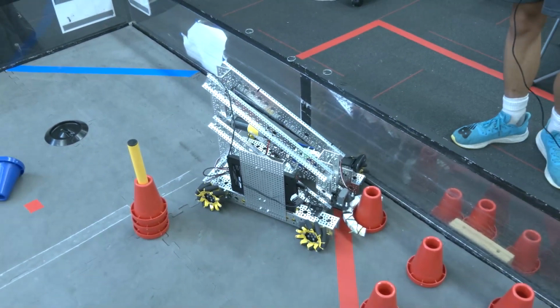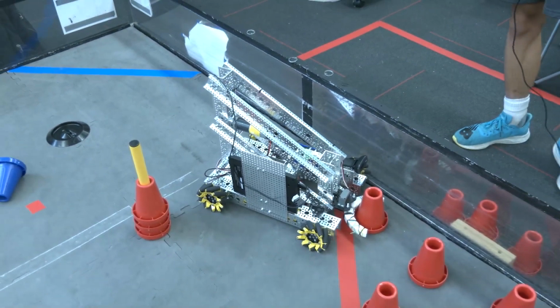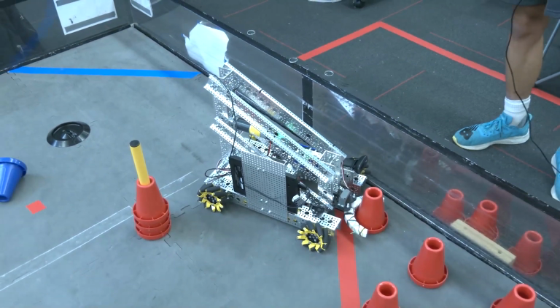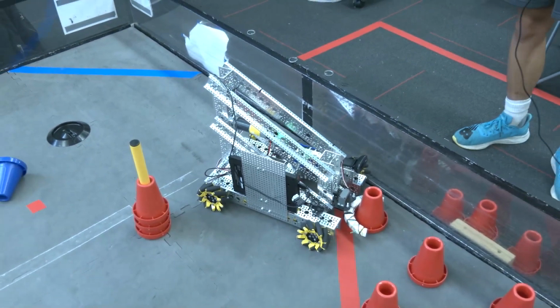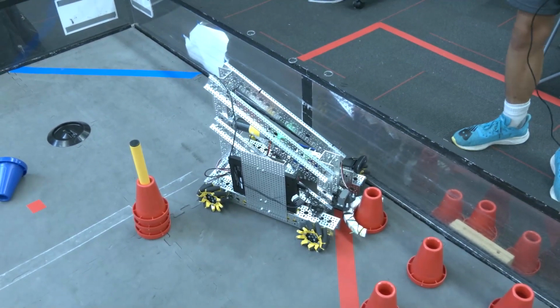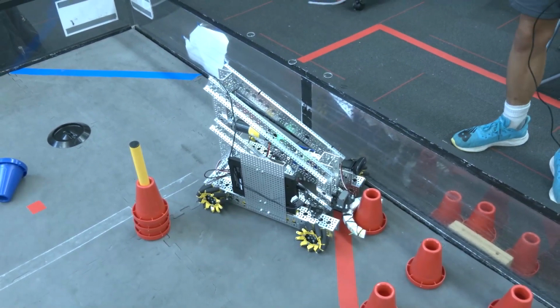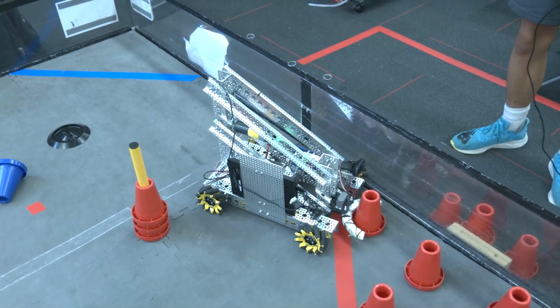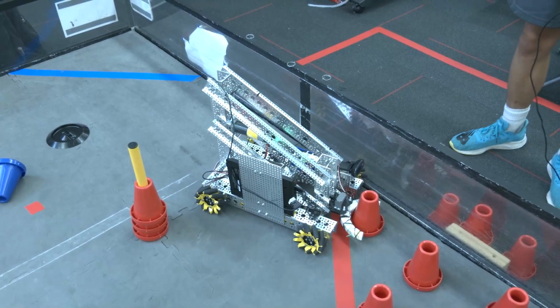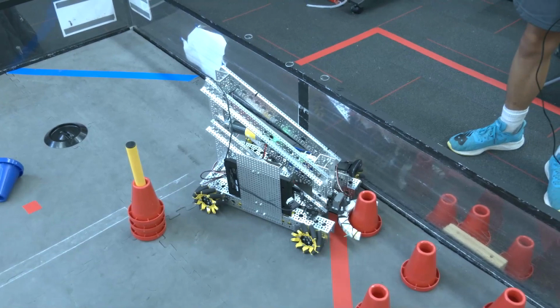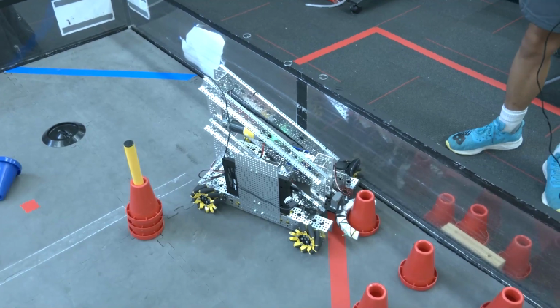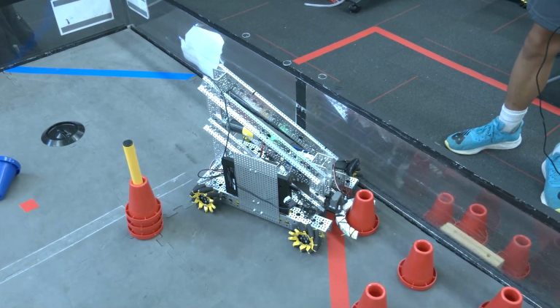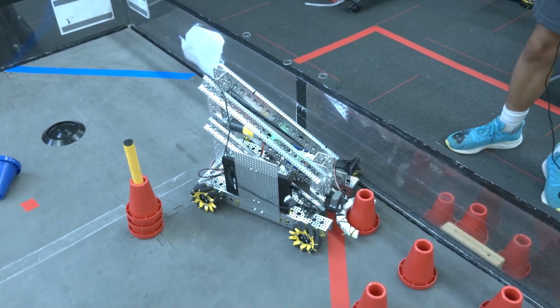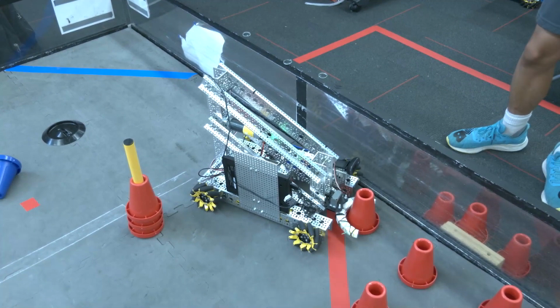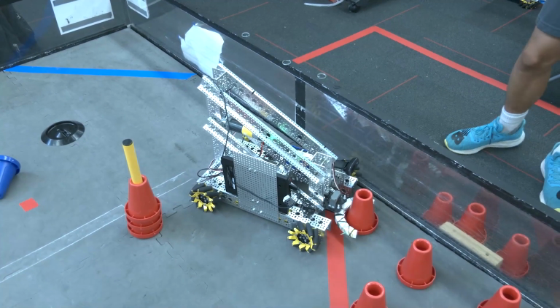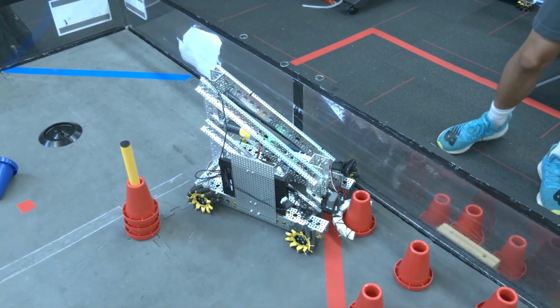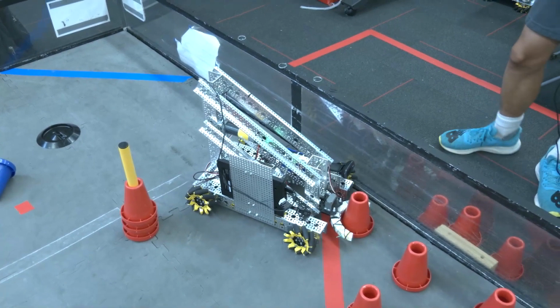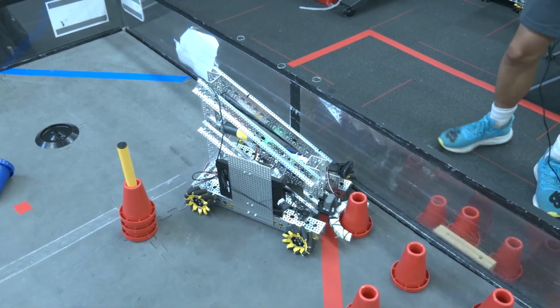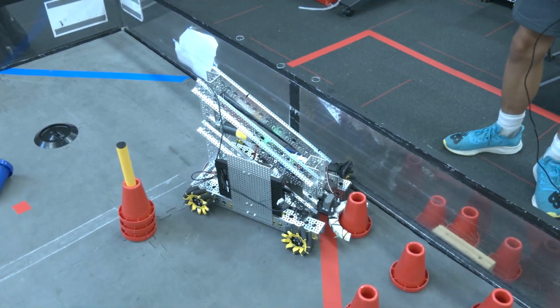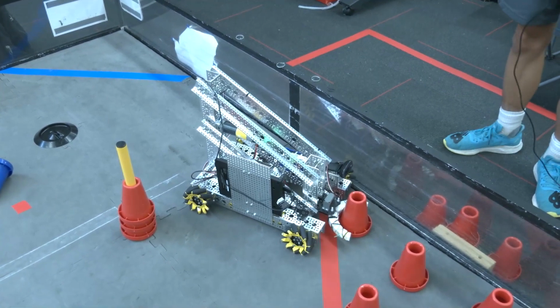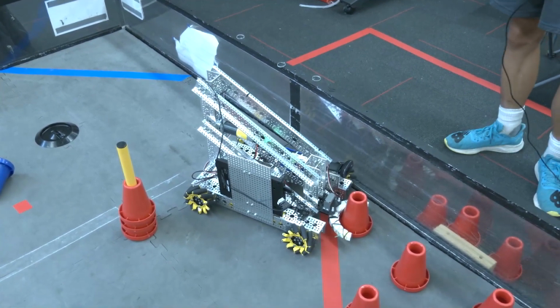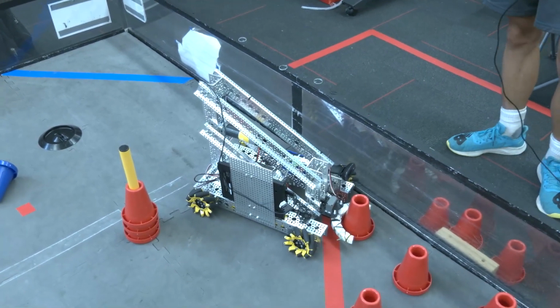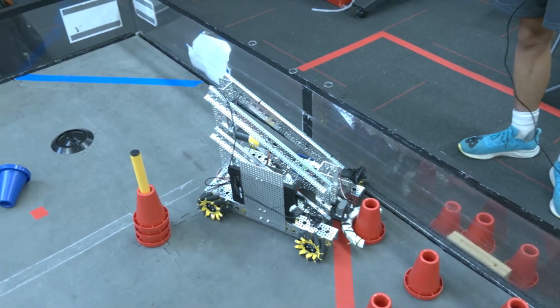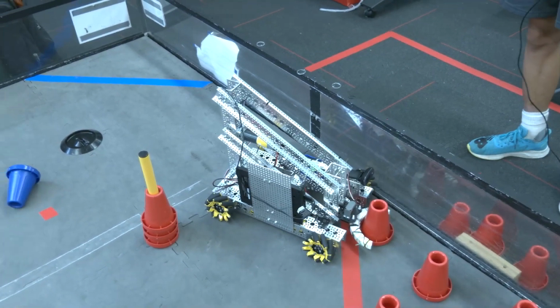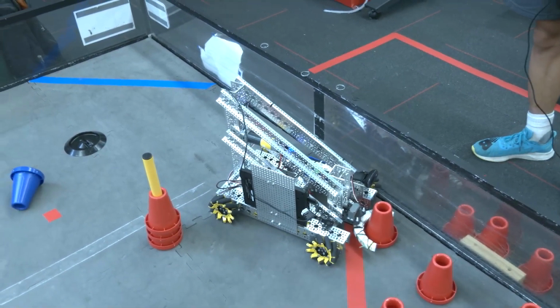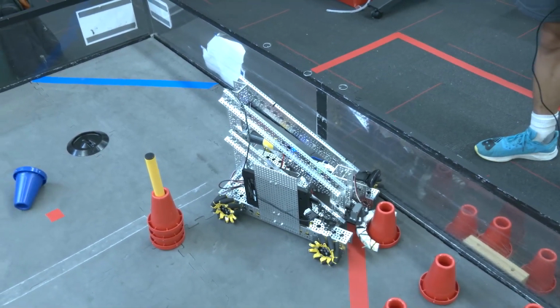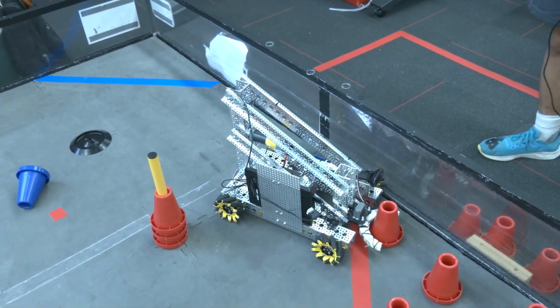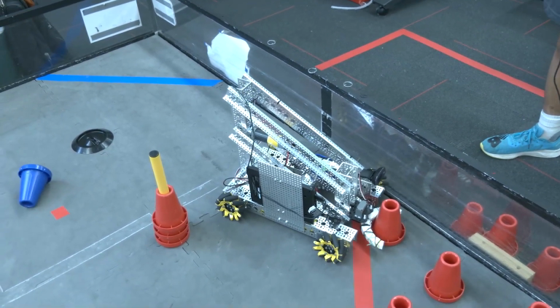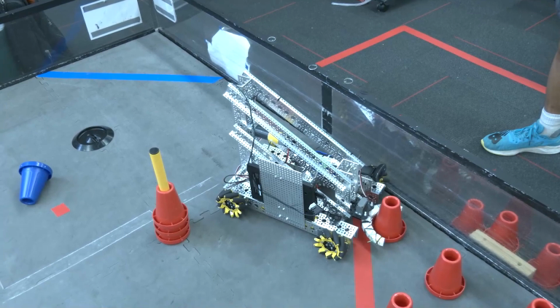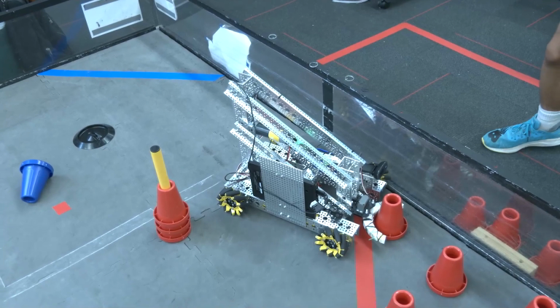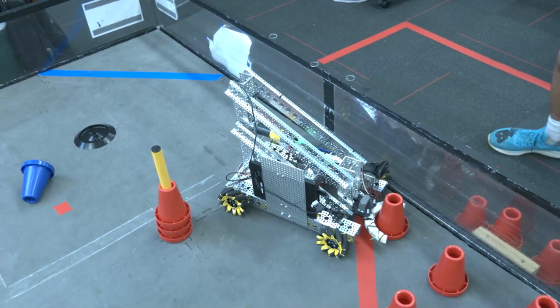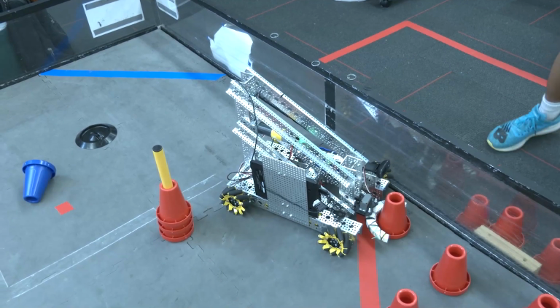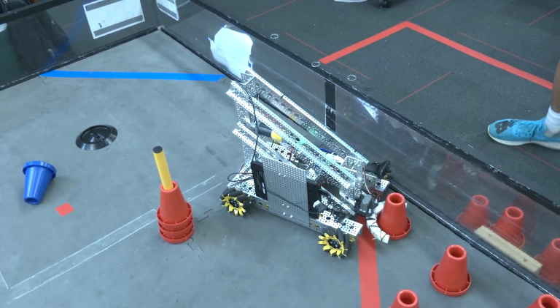I believe this is our fourth iteration on the claw. That's kind of hard to do because we 3D print everything and it takes a lot of time to 3D print.